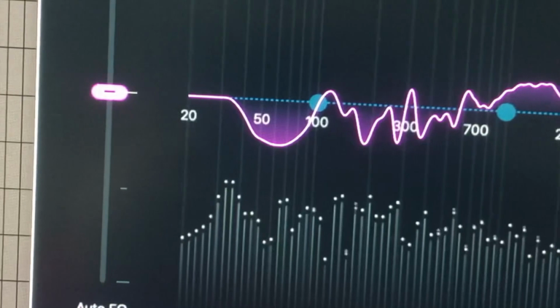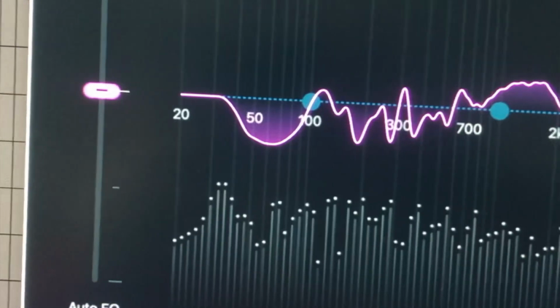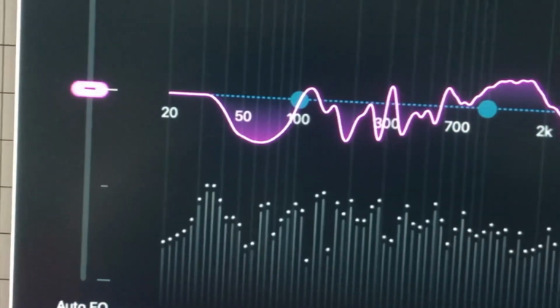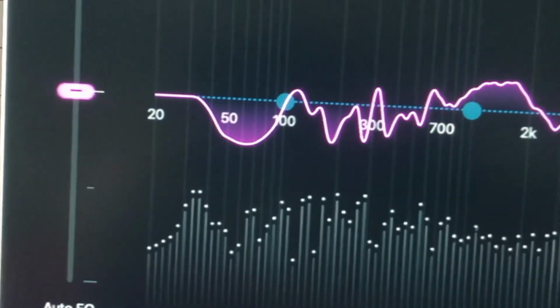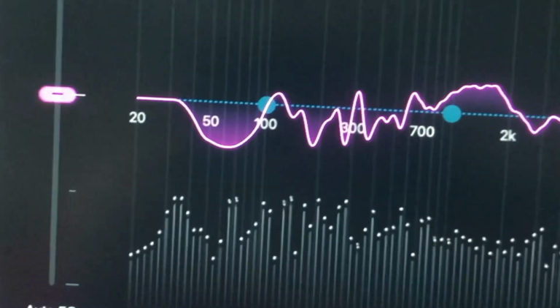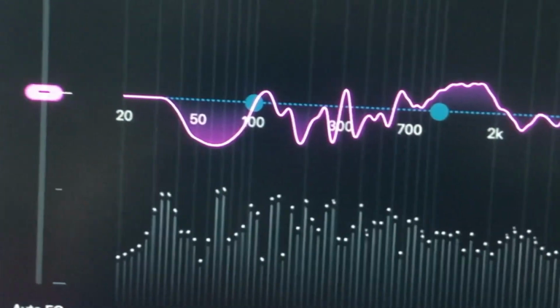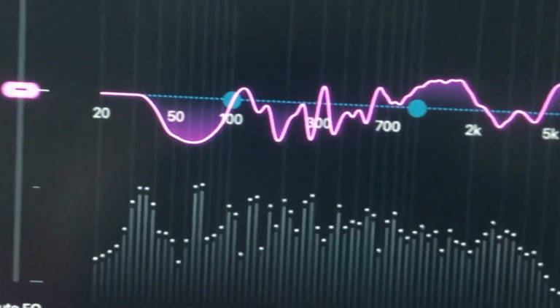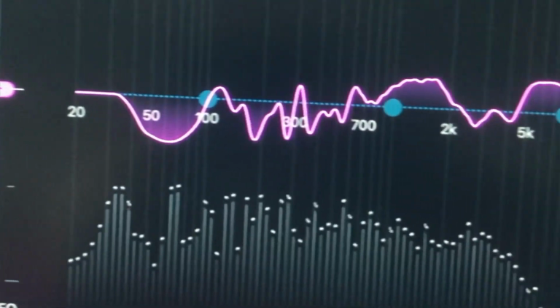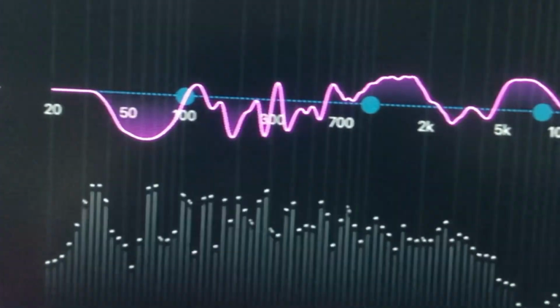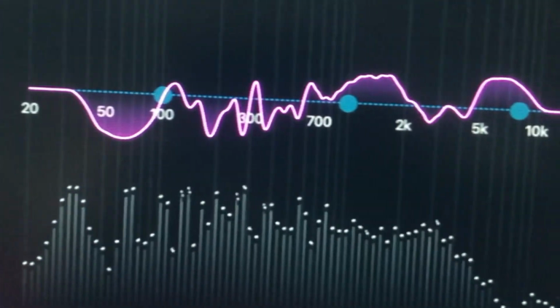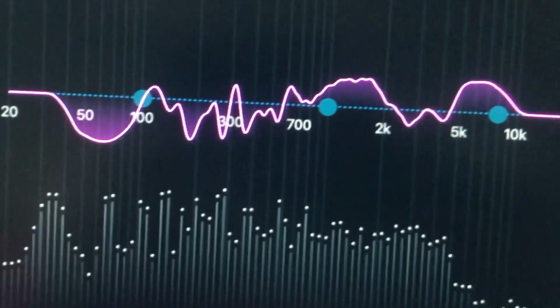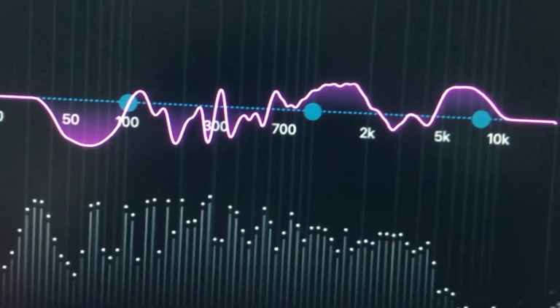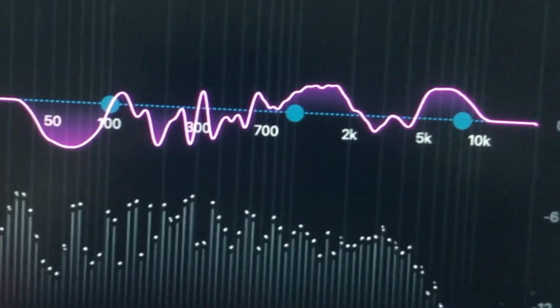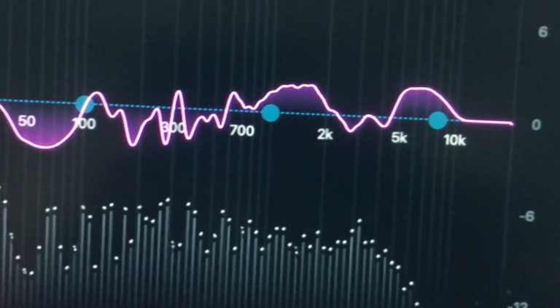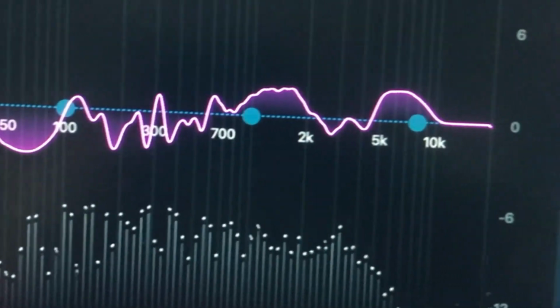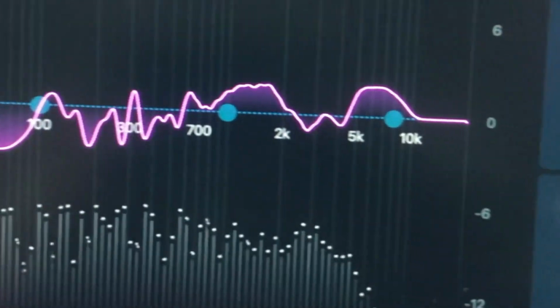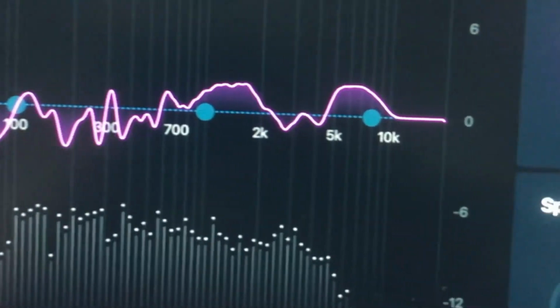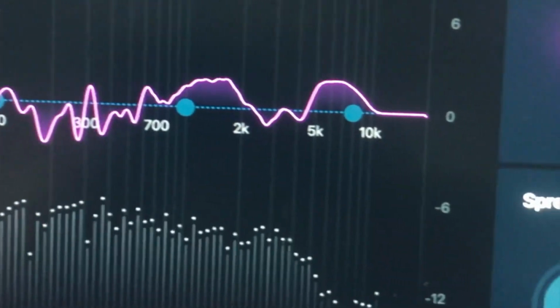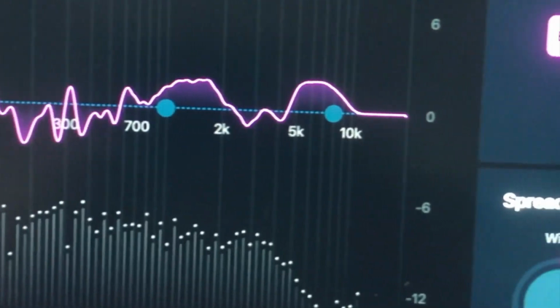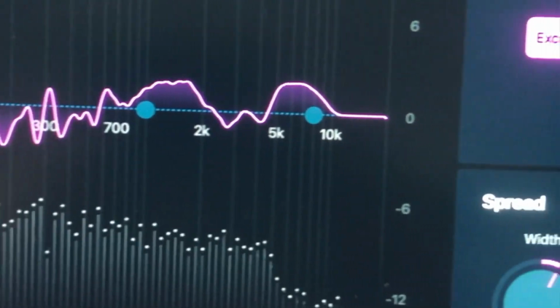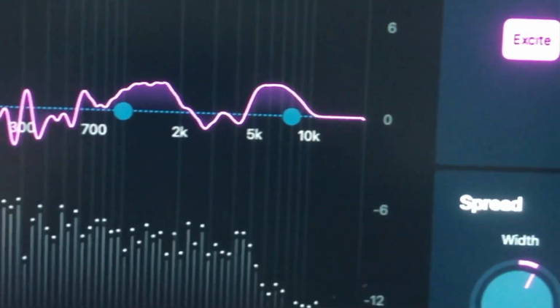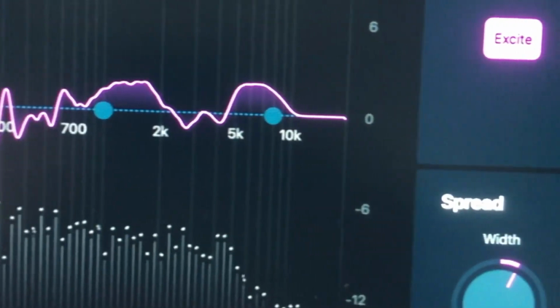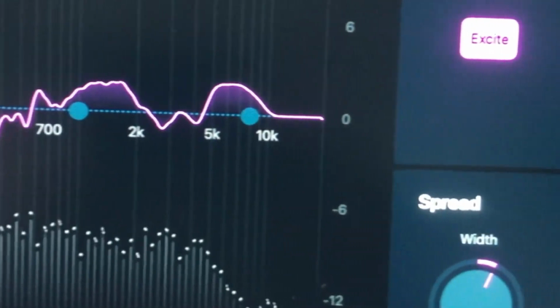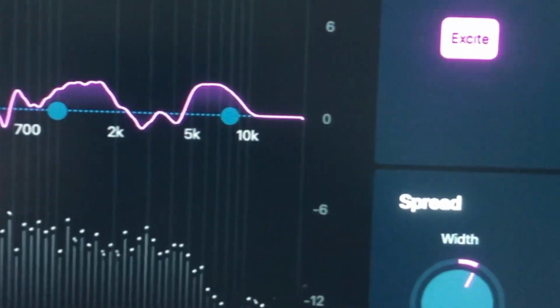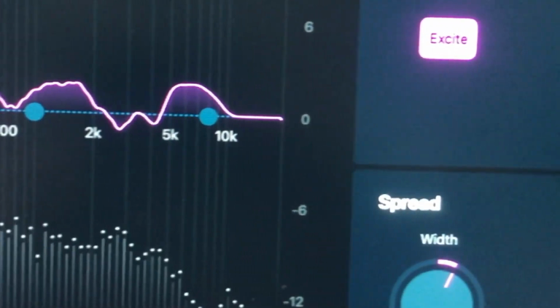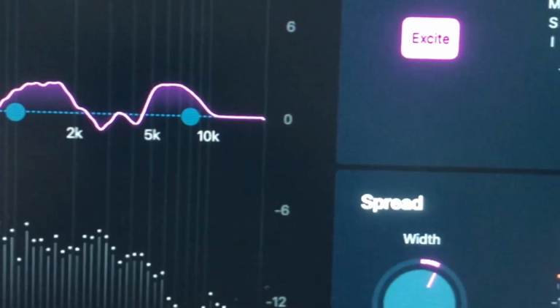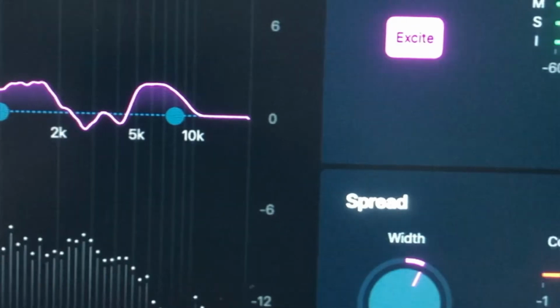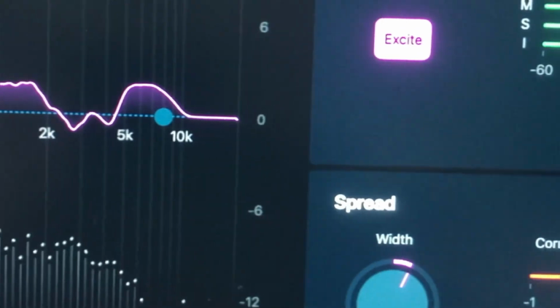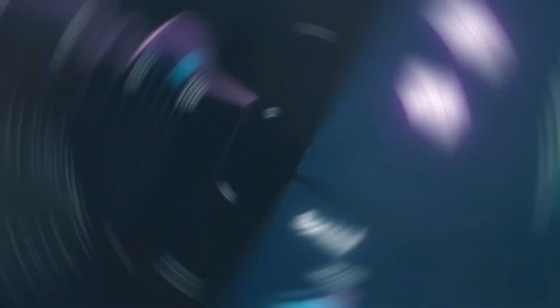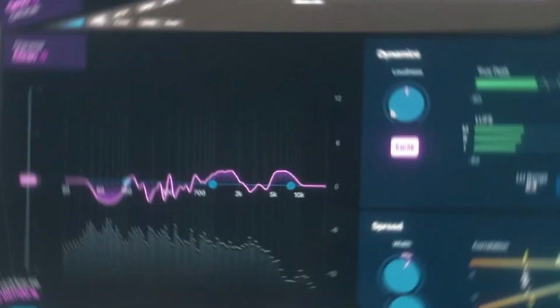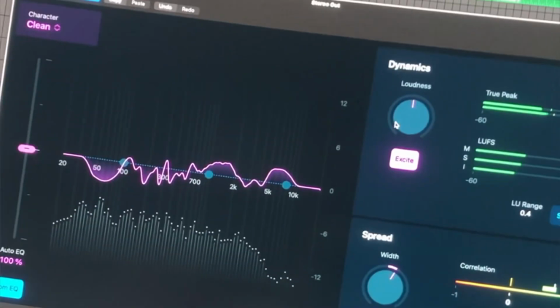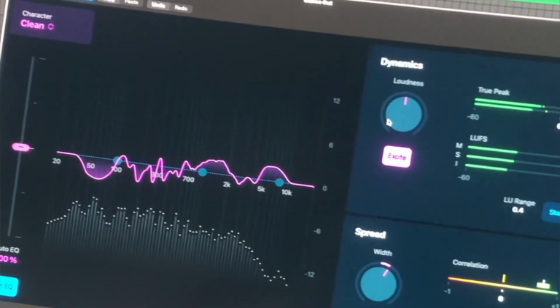So today I'm going to test out Logic Pro's new Mastering Assistant, and I'm actually more impressed than I thought I would be. Let's take a look.